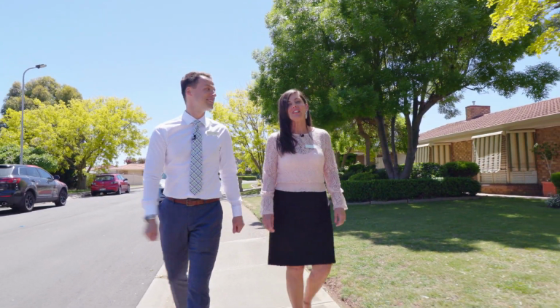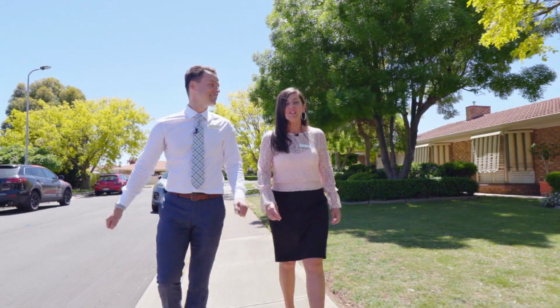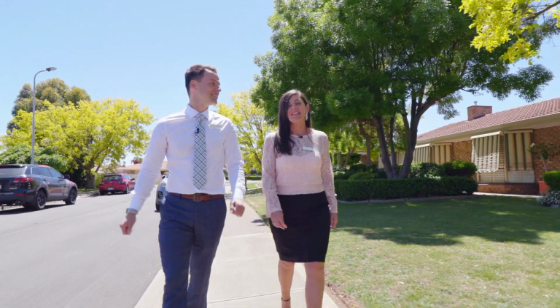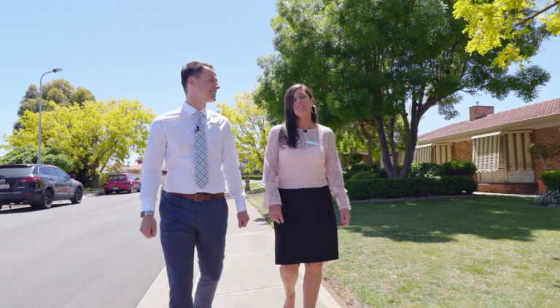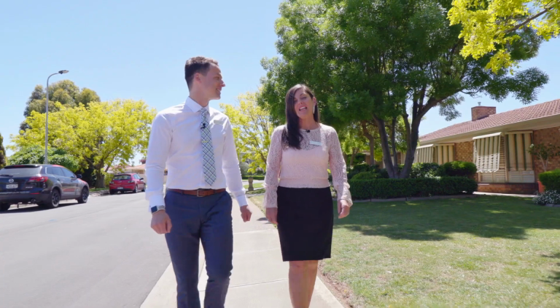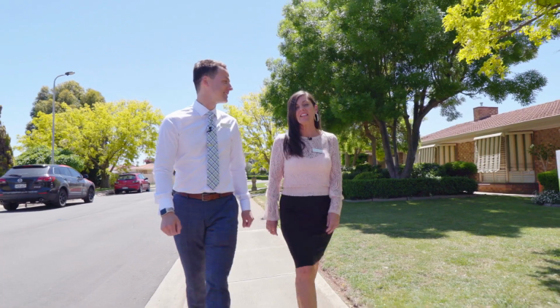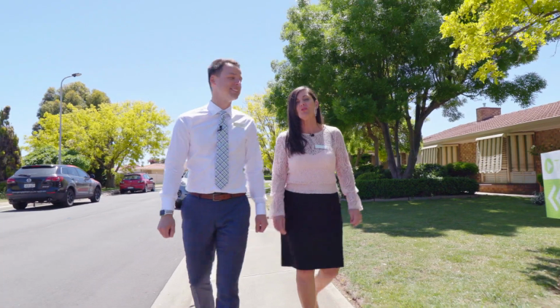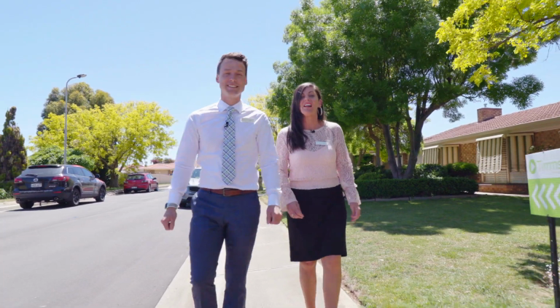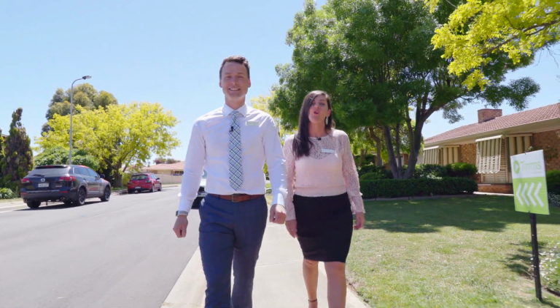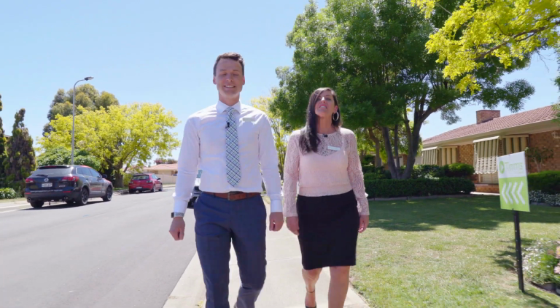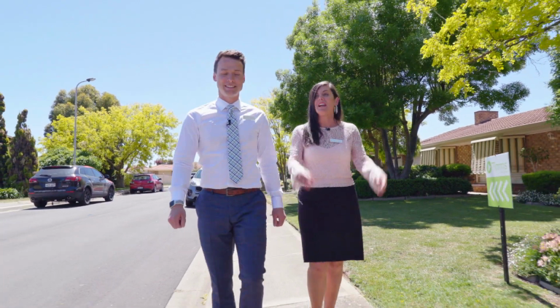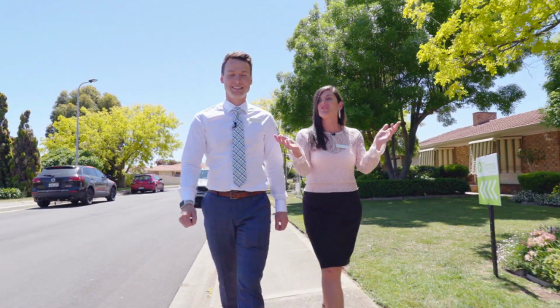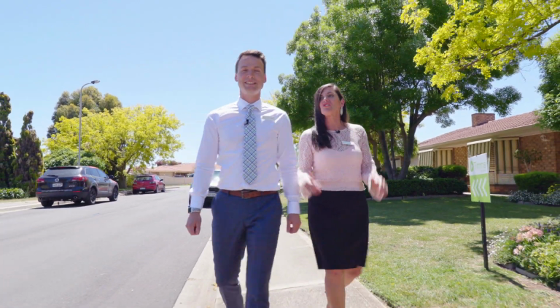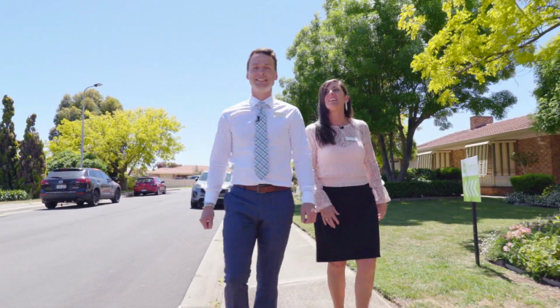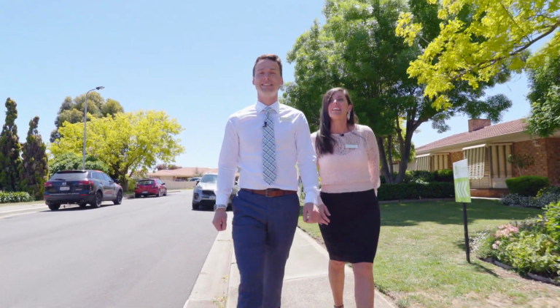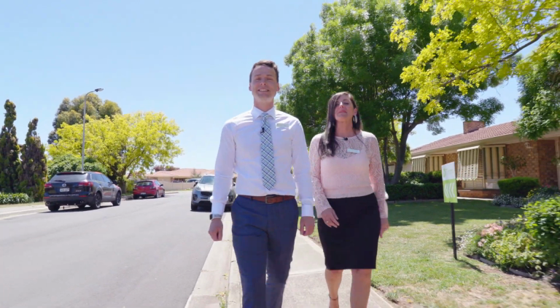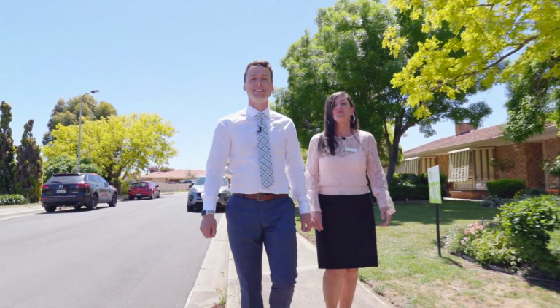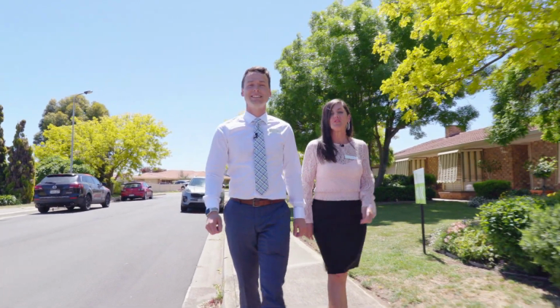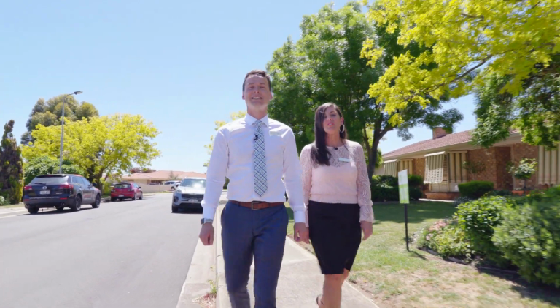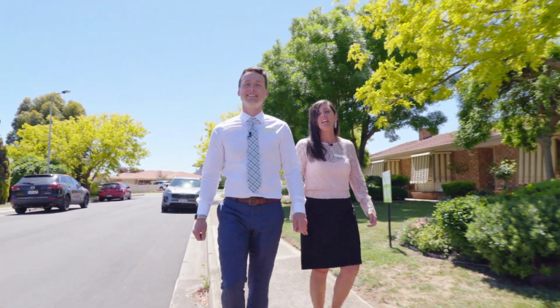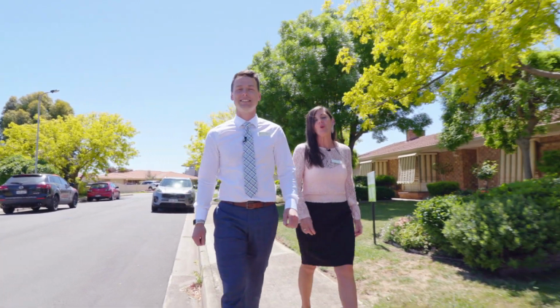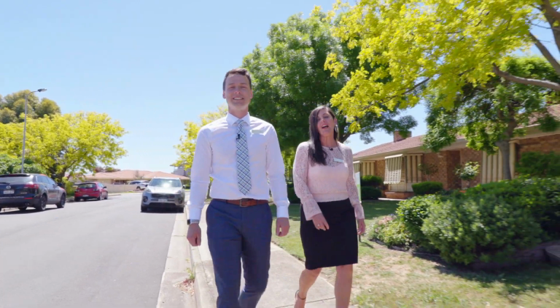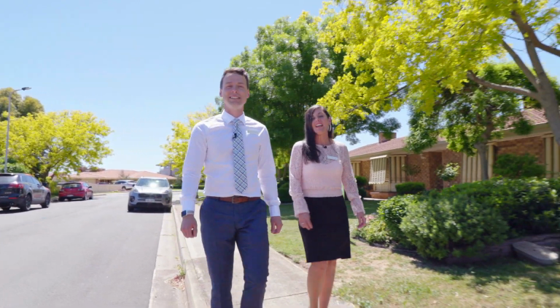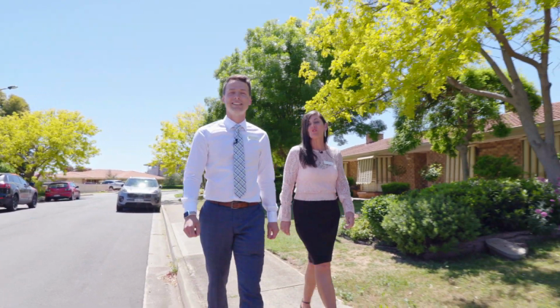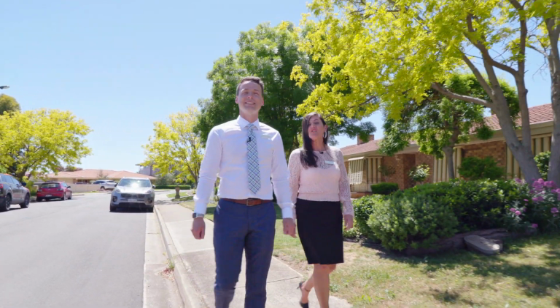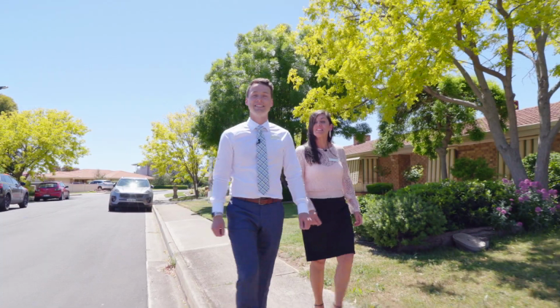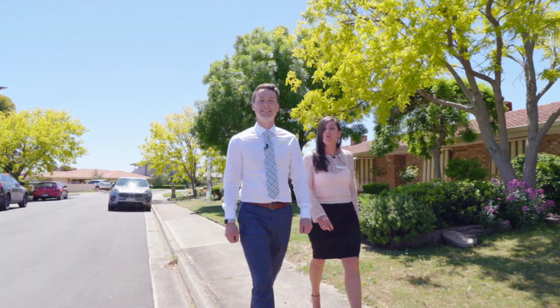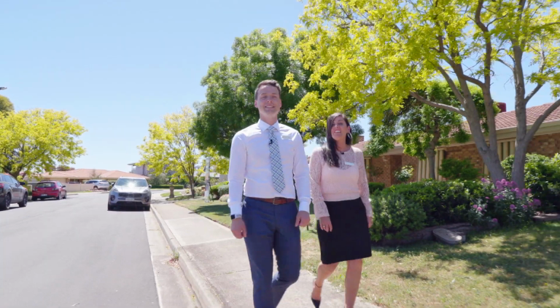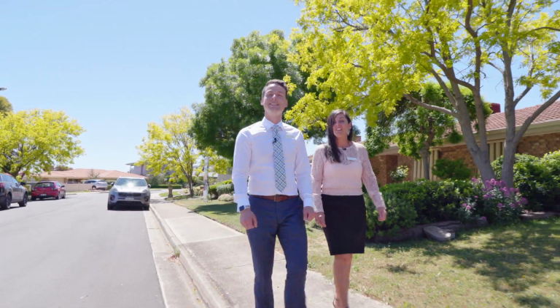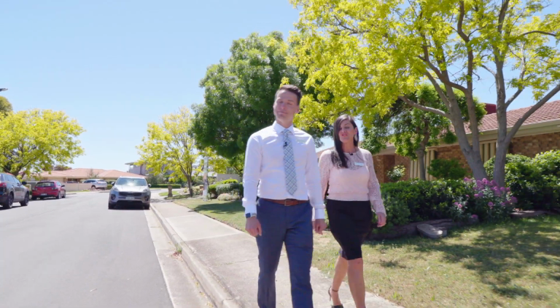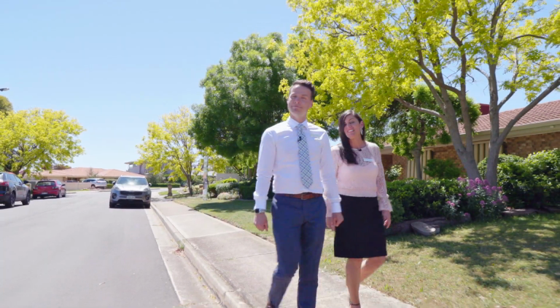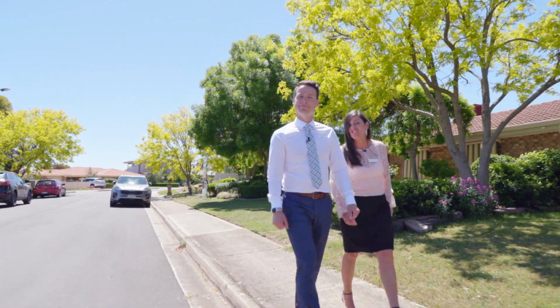Living locally myself in Hallett Cove, I've always admired the street — it's absolutely beautiful, quiet, and only a few minutes' walk to the Hallett Cove train station.